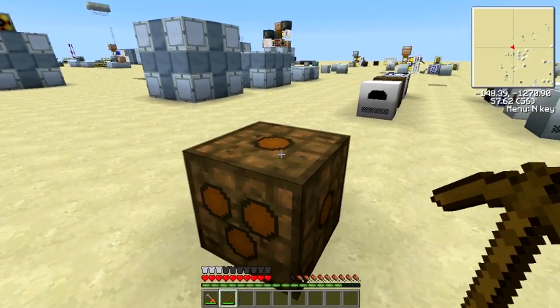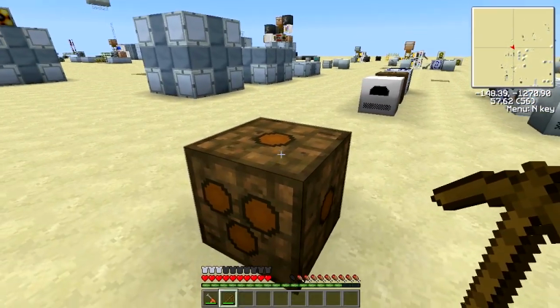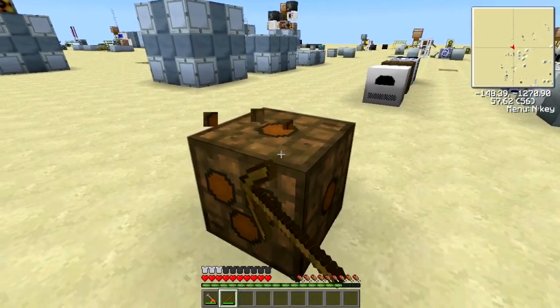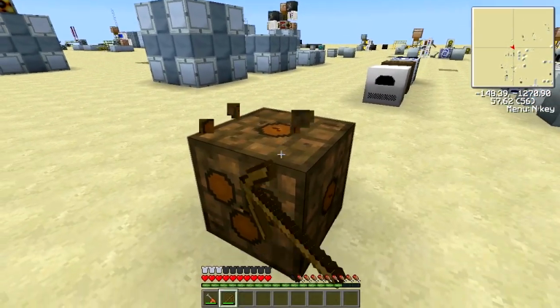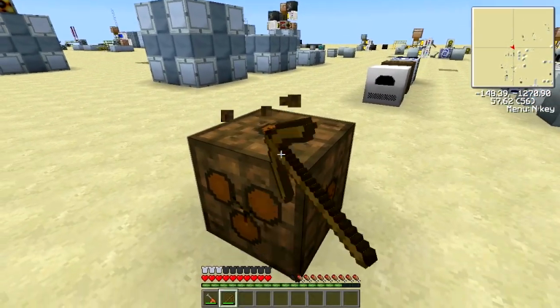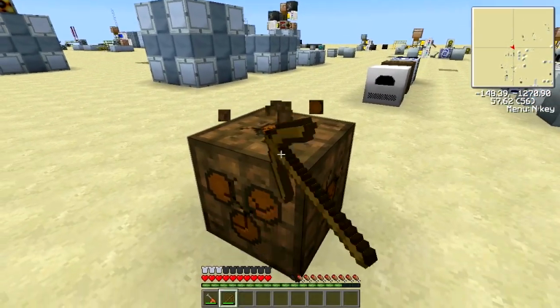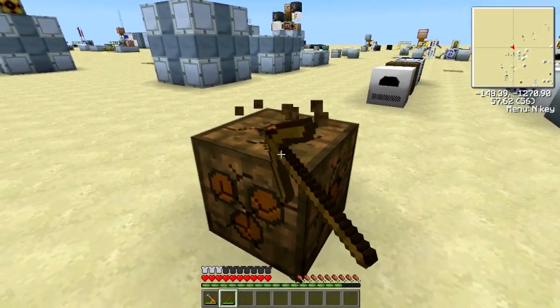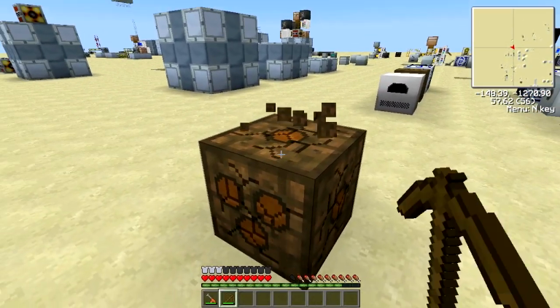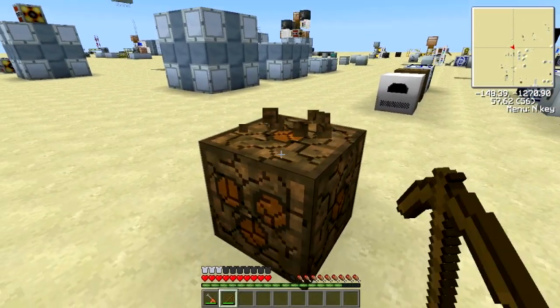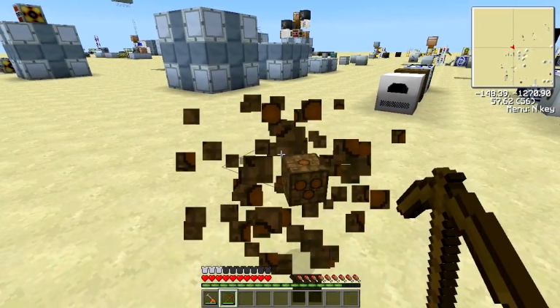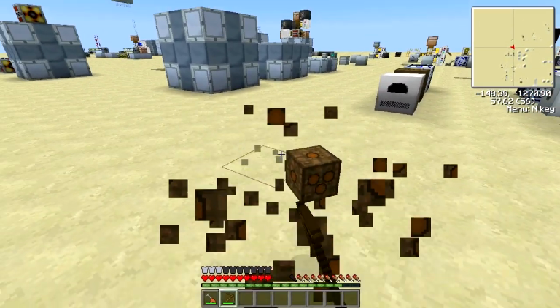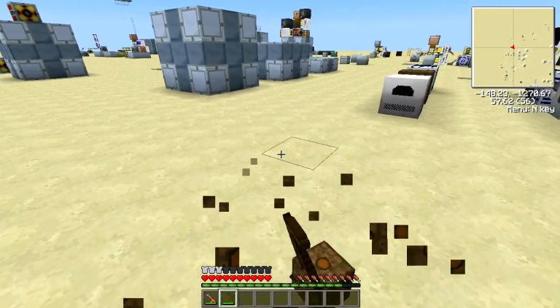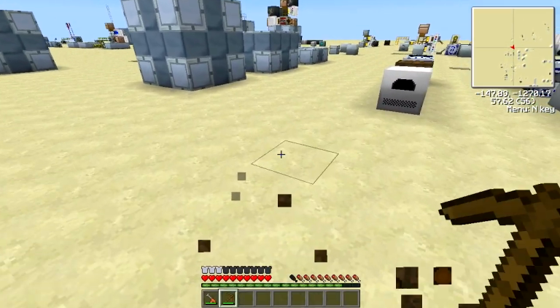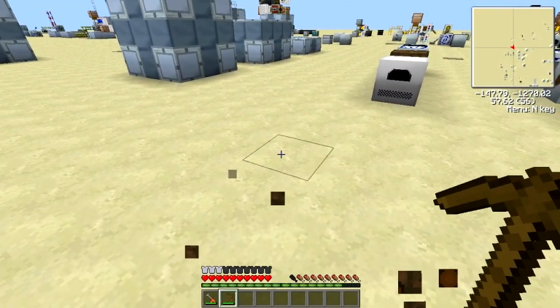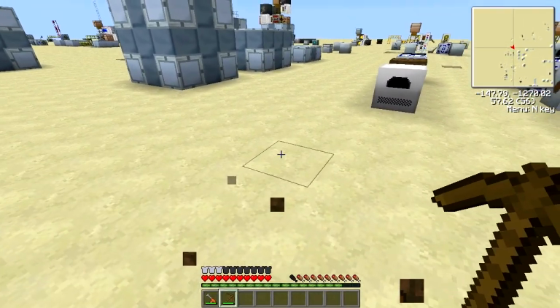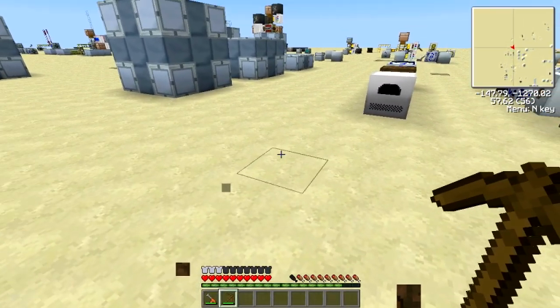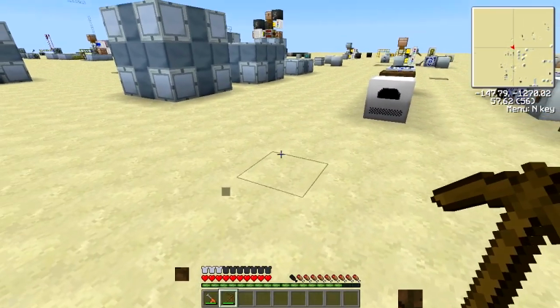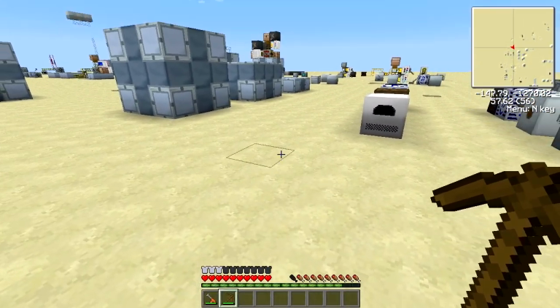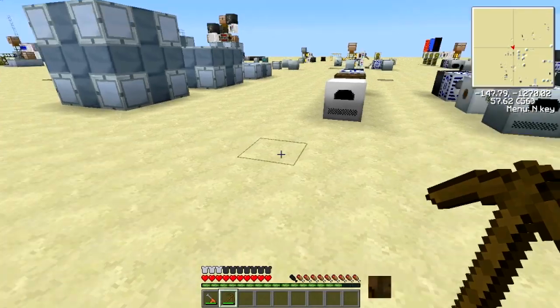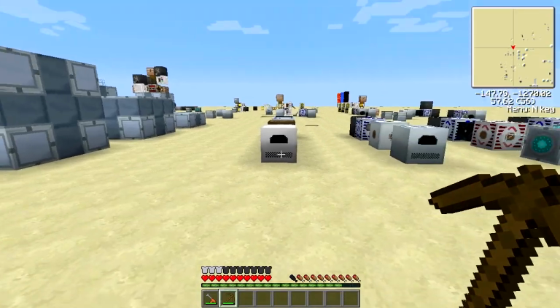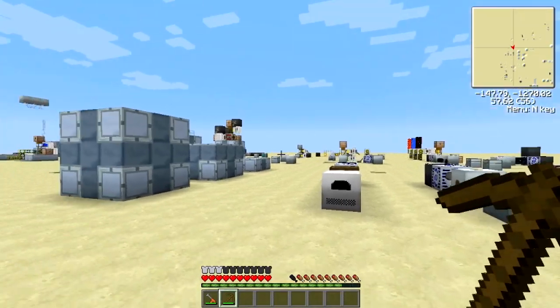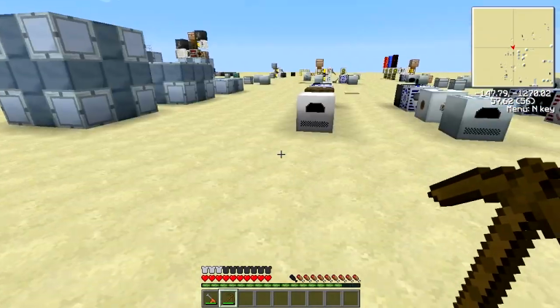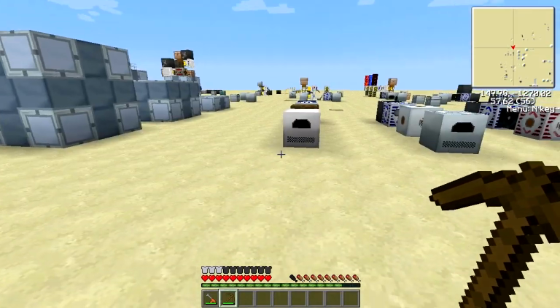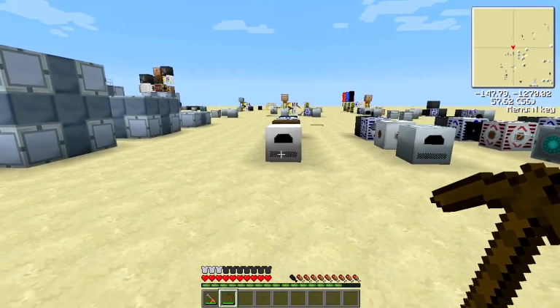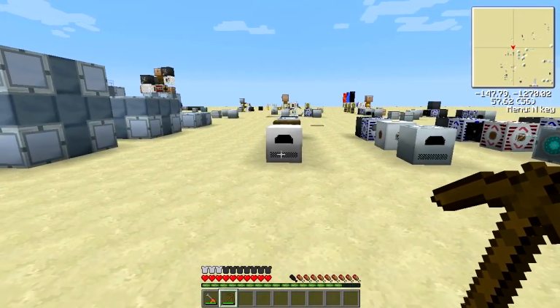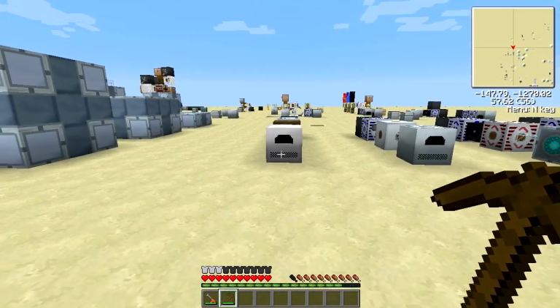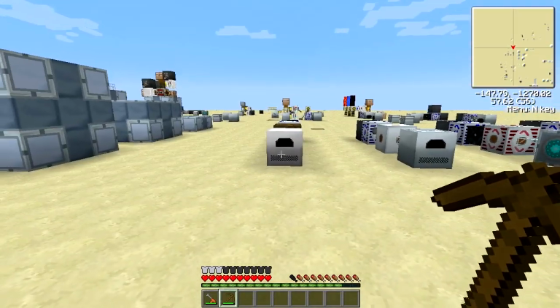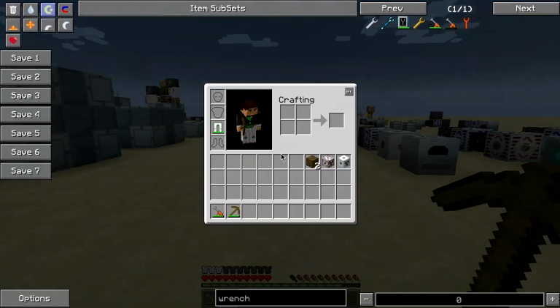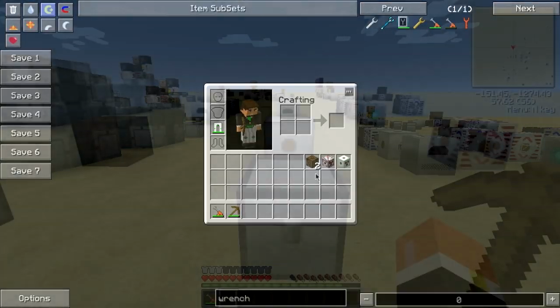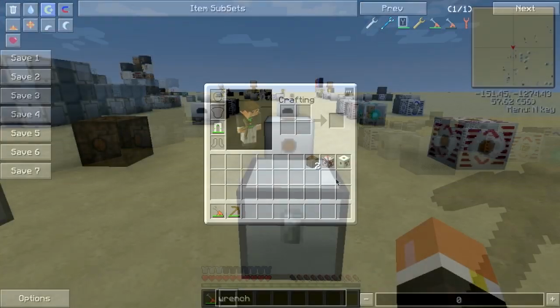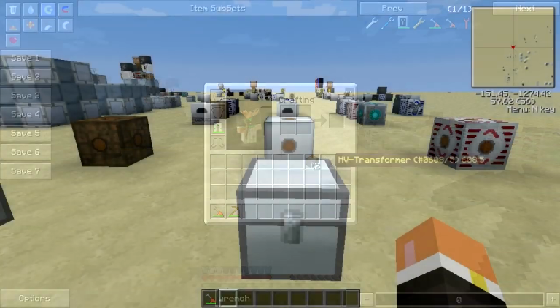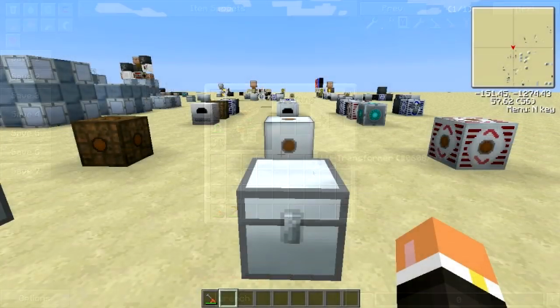To pick up the low voltage transformer you just need a regular pickaxe — even a wooden pick works — and you get the low voltage transformer.